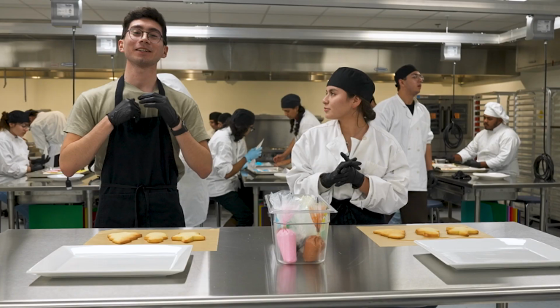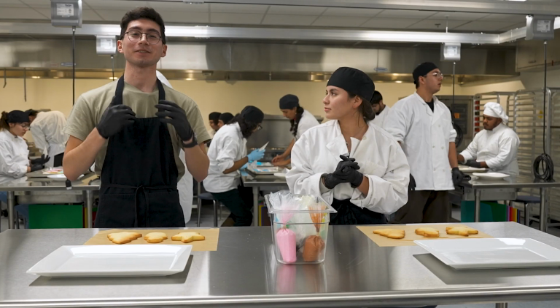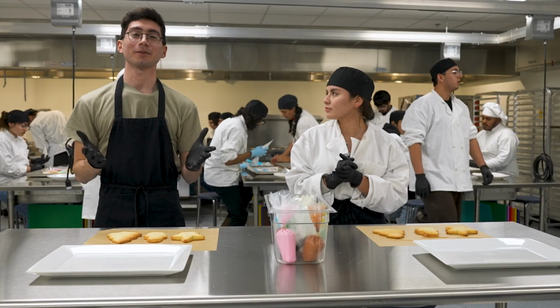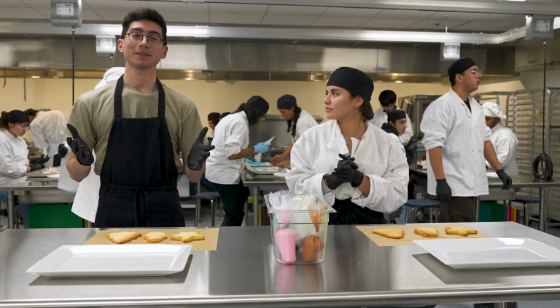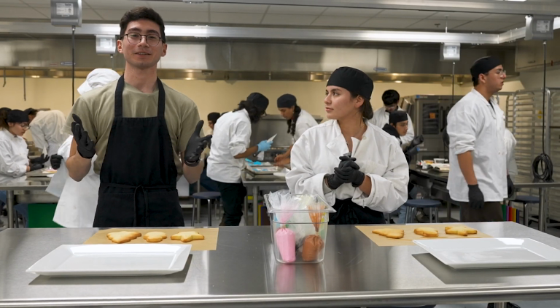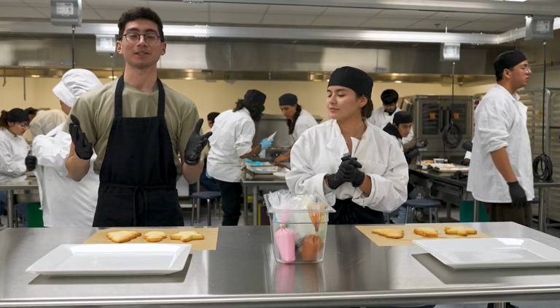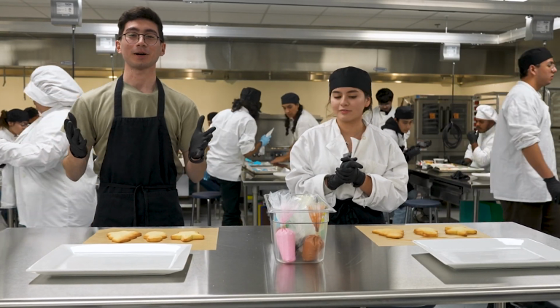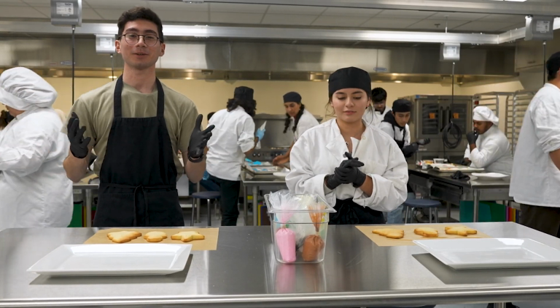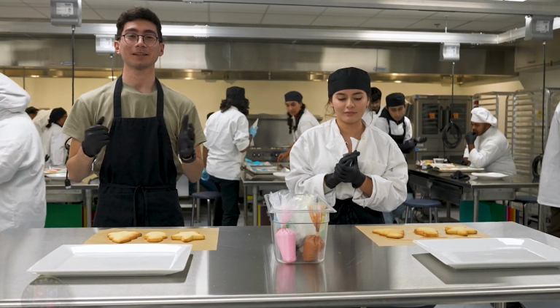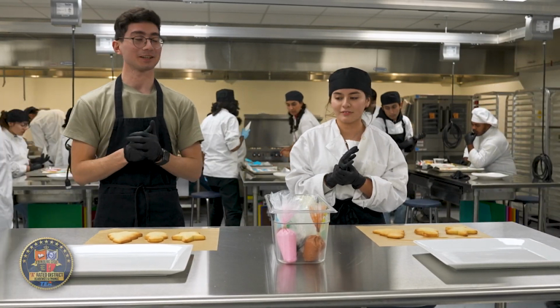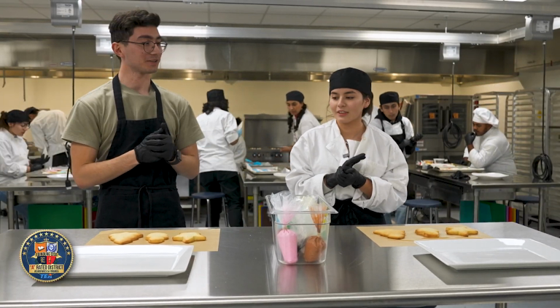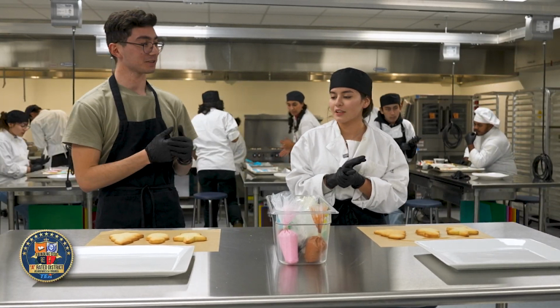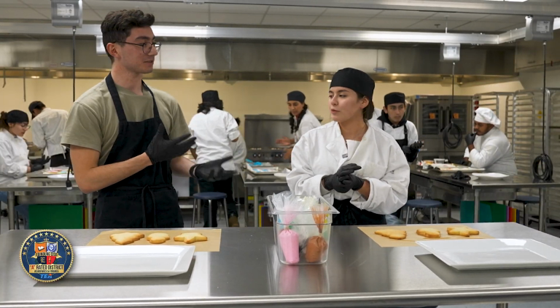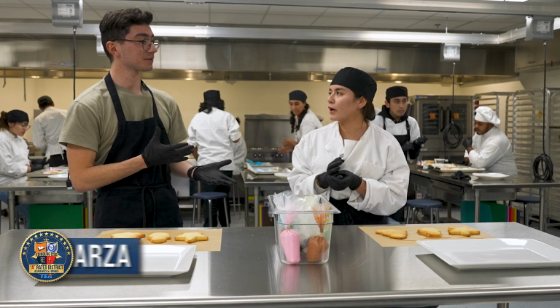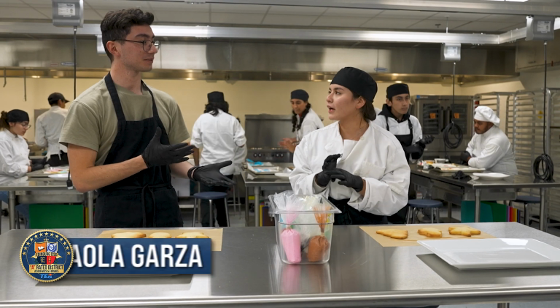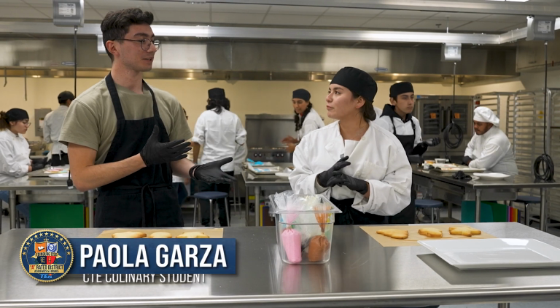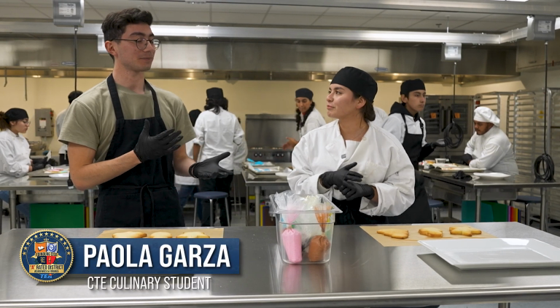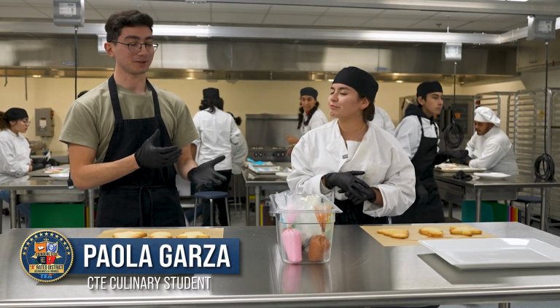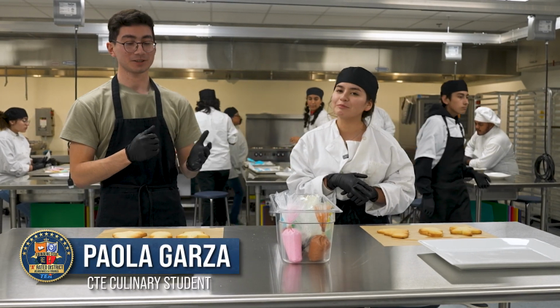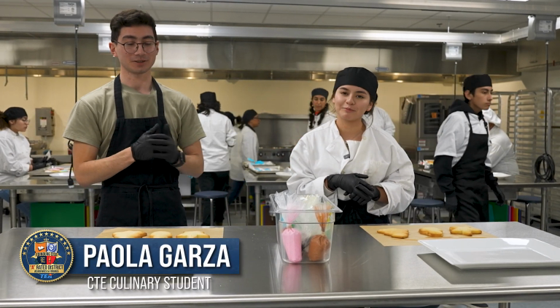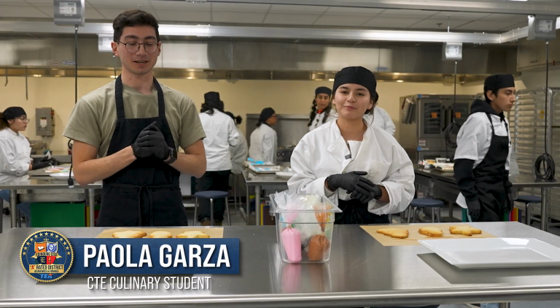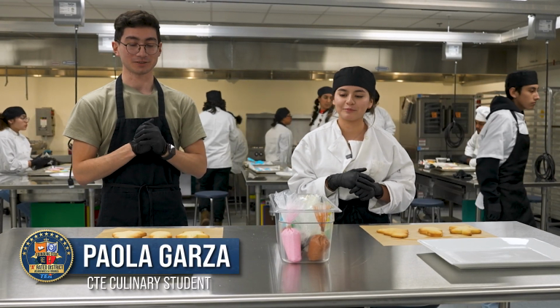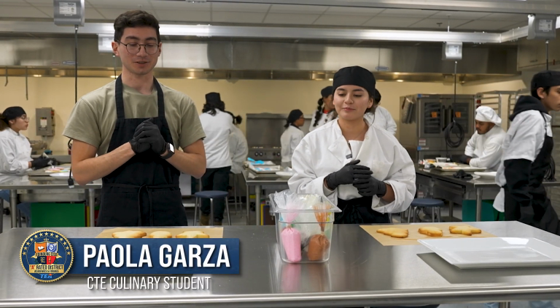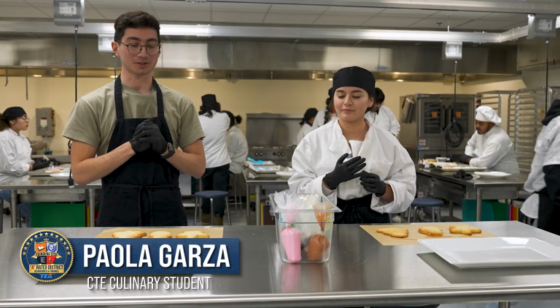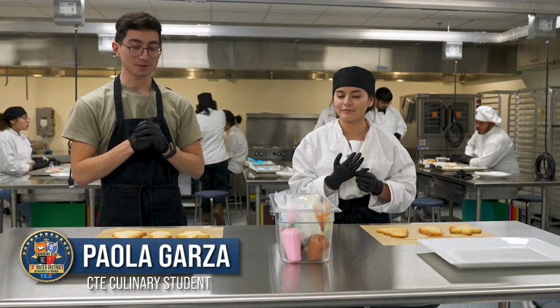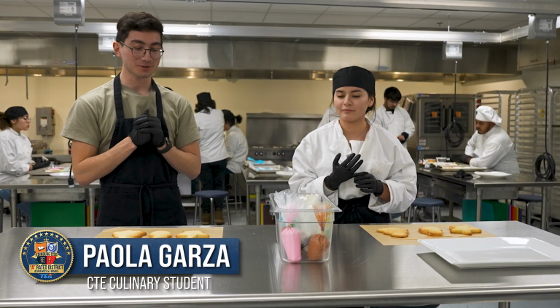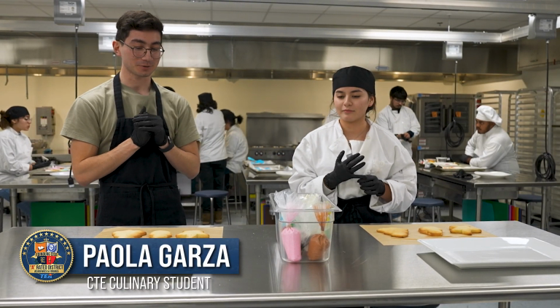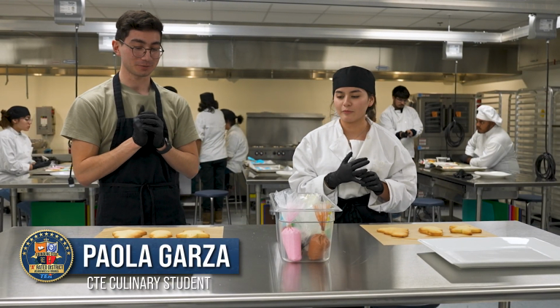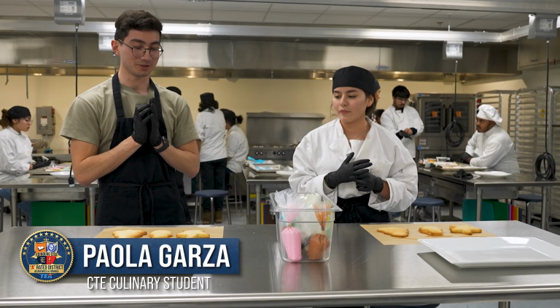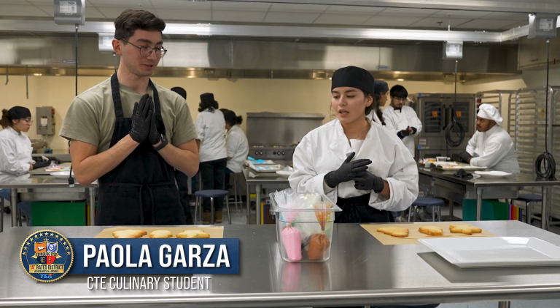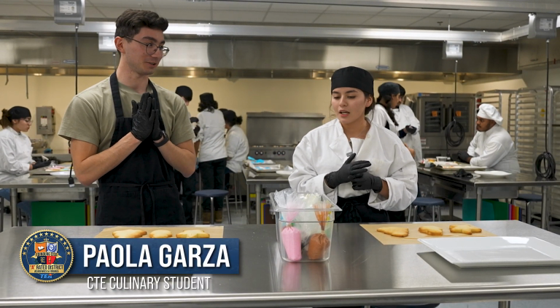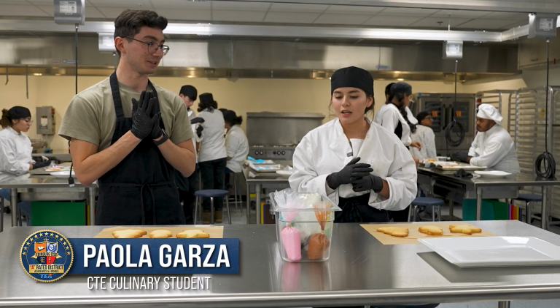So everyone, it's Pablo again and this is Paola. So explain to us what we're gonna be doing here today.